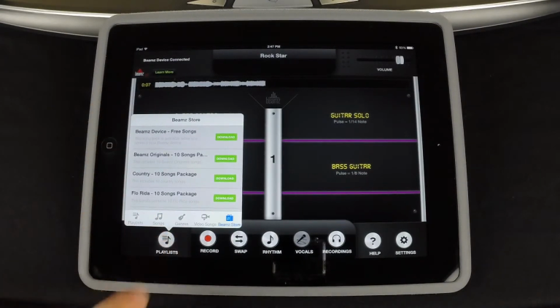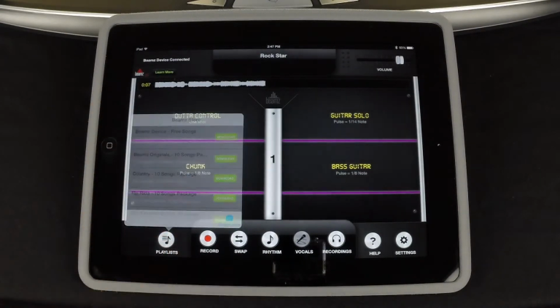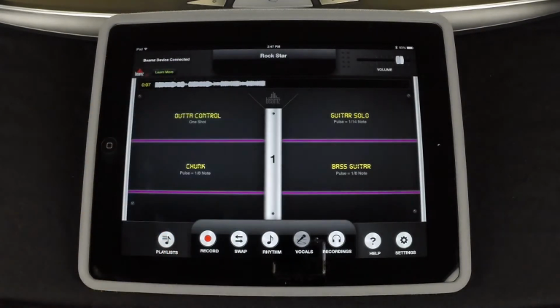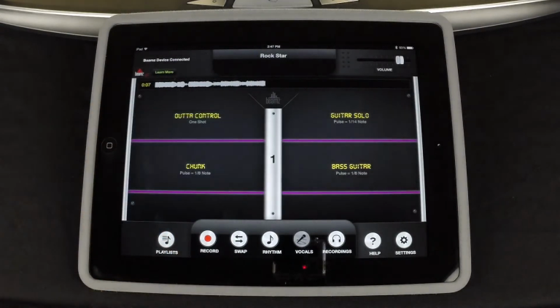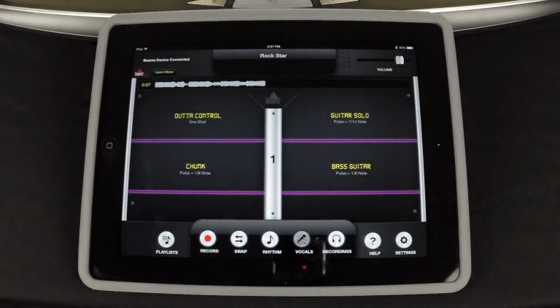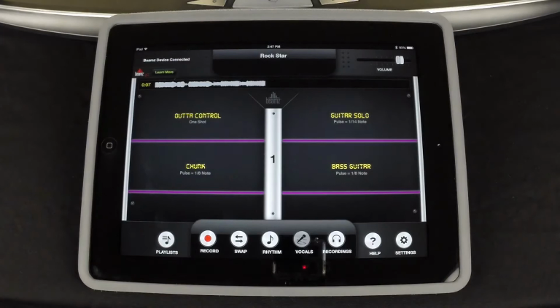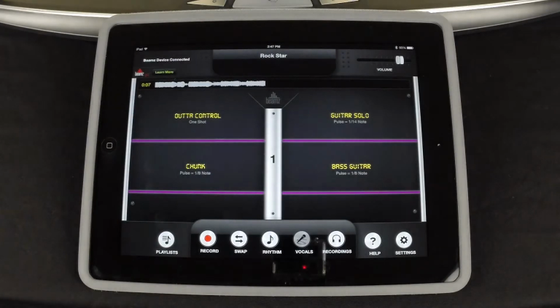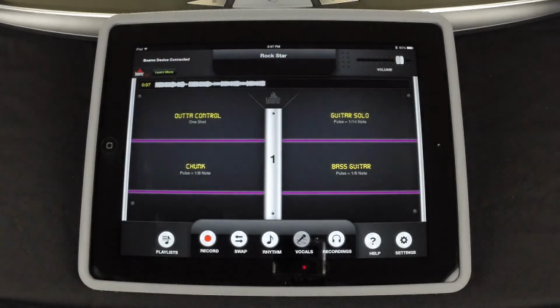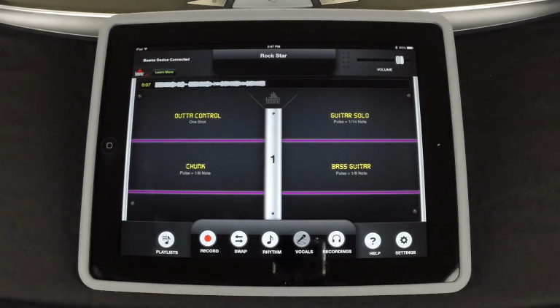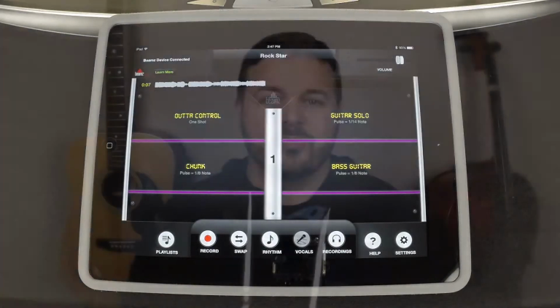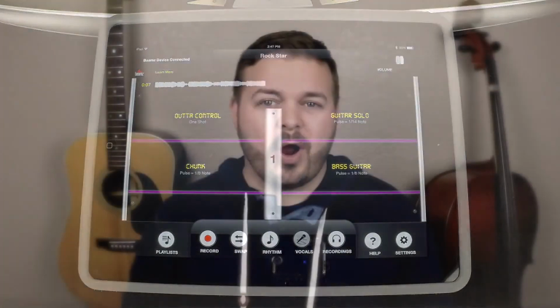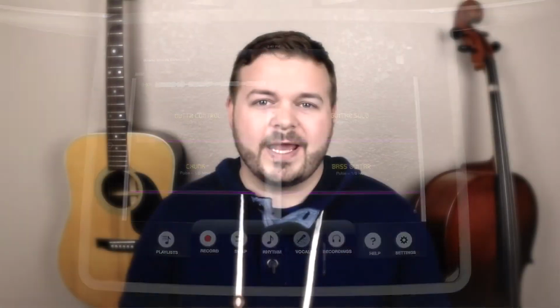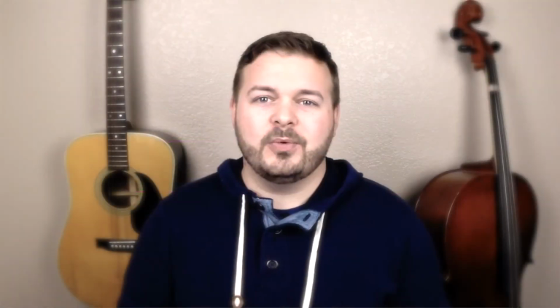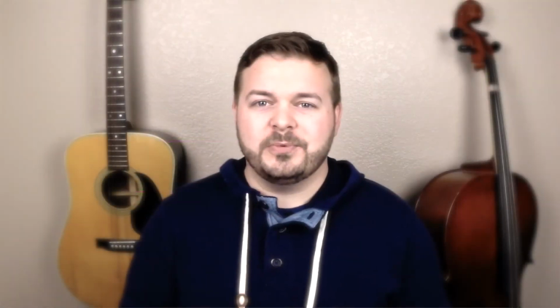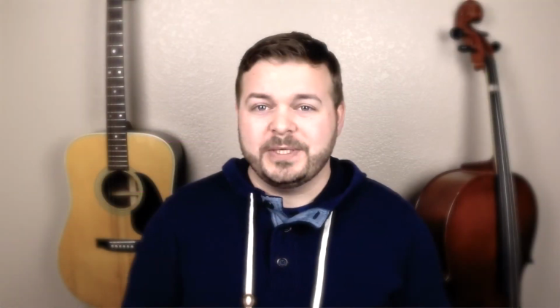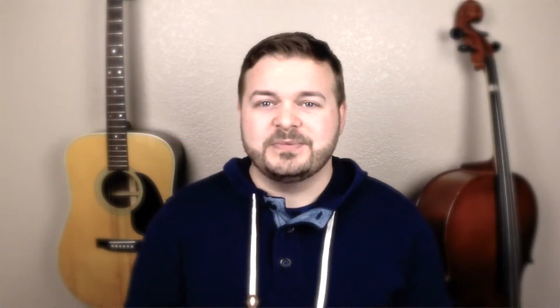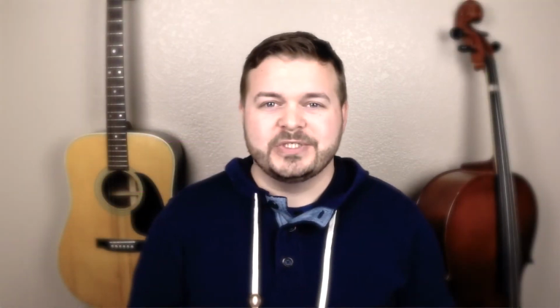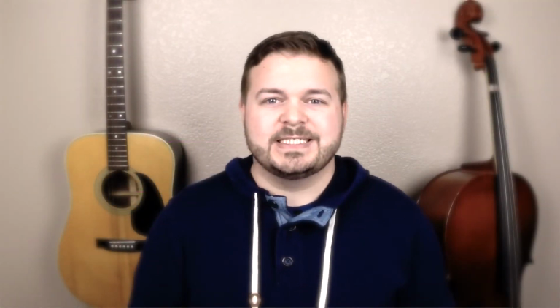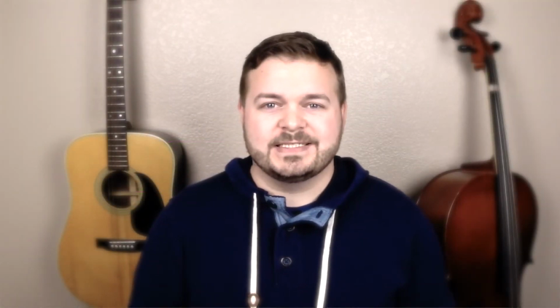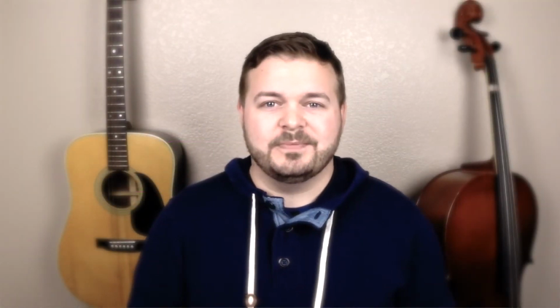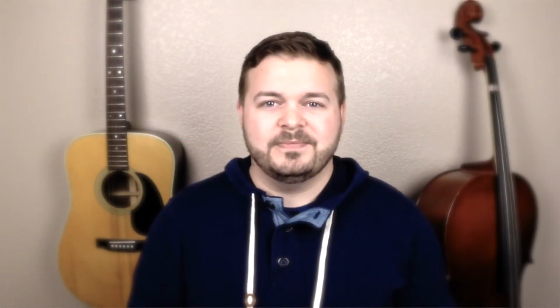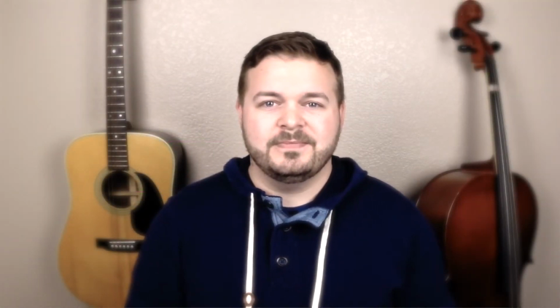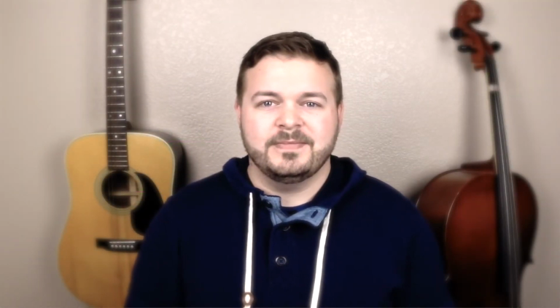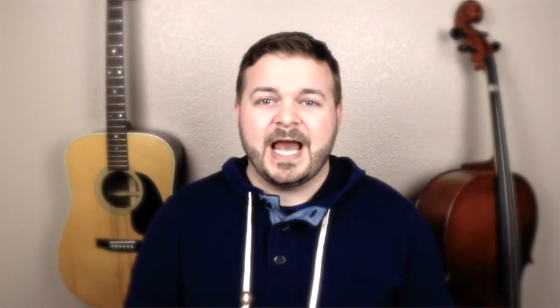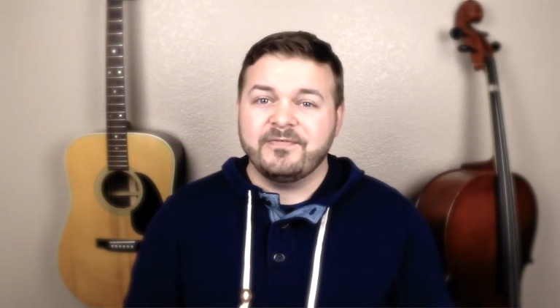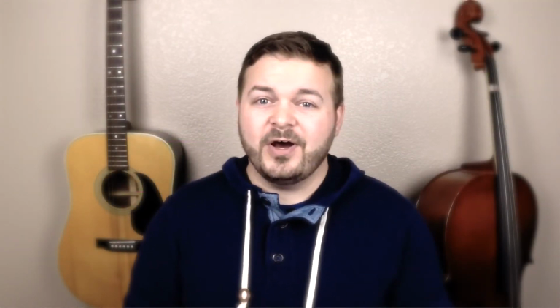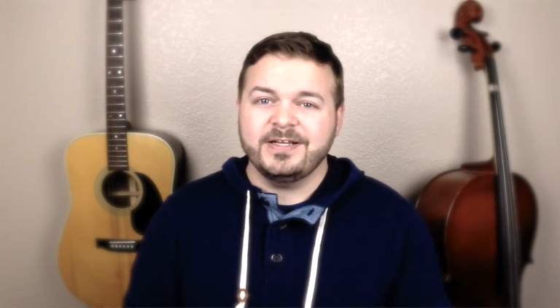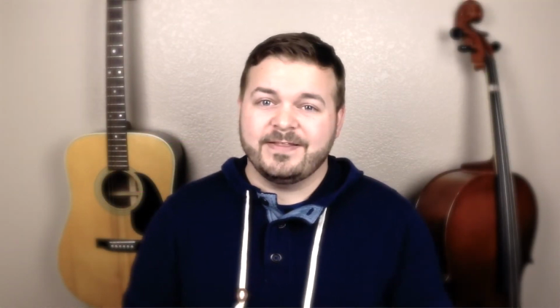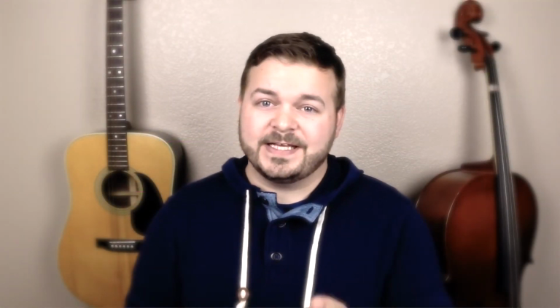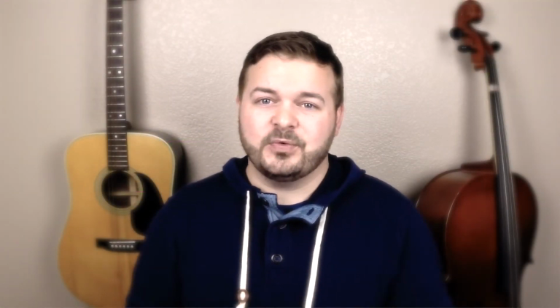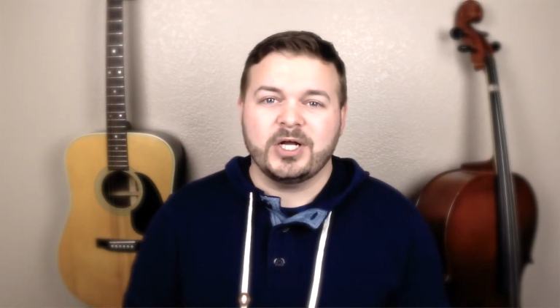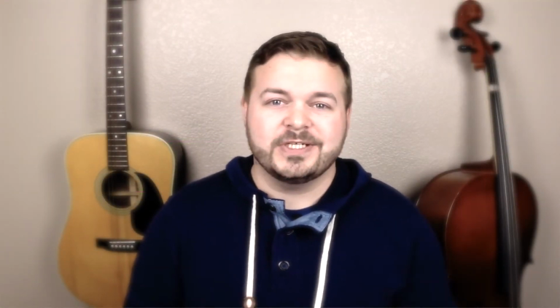Now you're ready to get creative and rock out with the Beams music system. Have fun and thanks for watching.